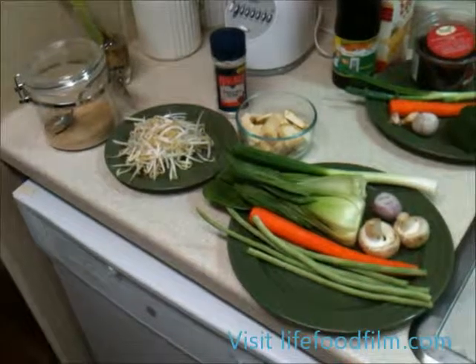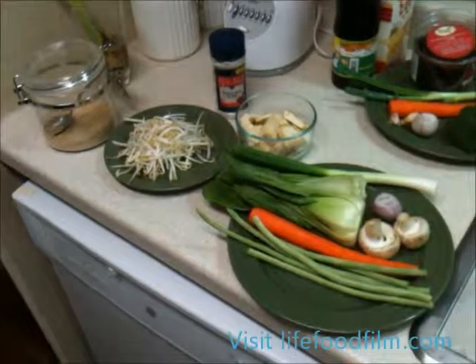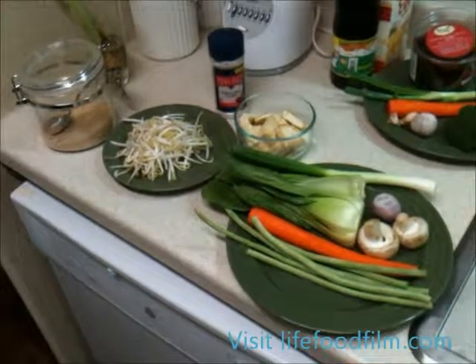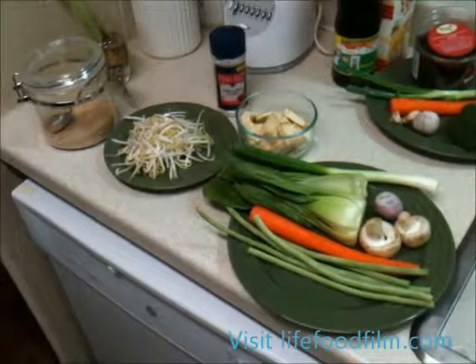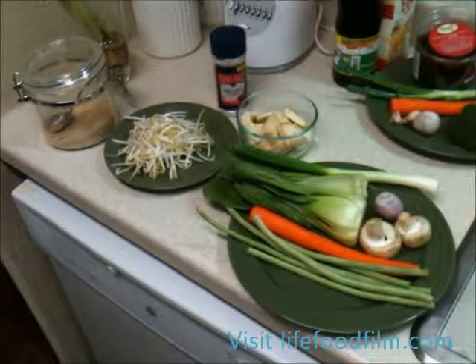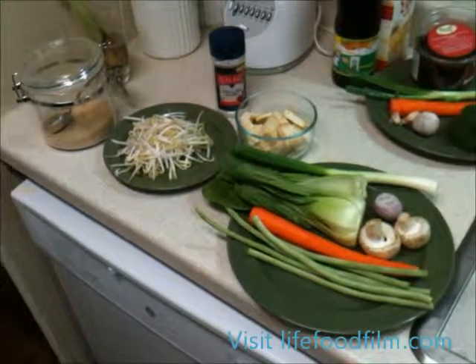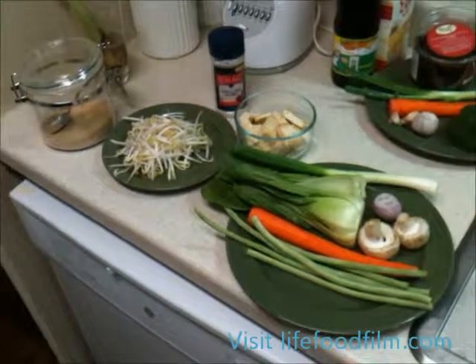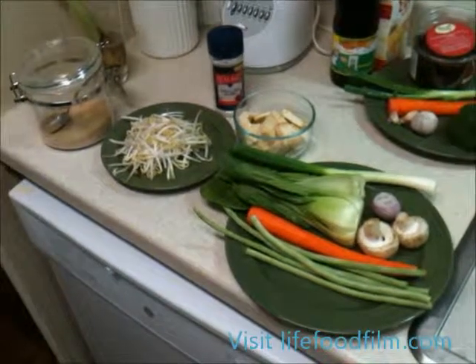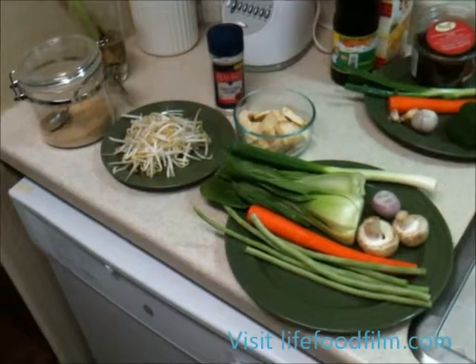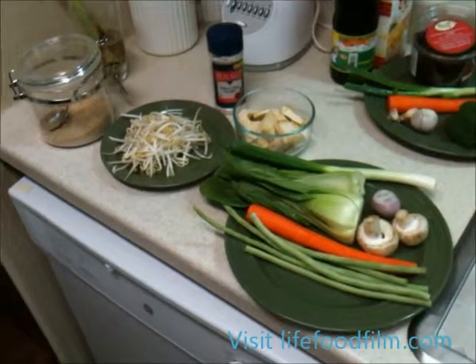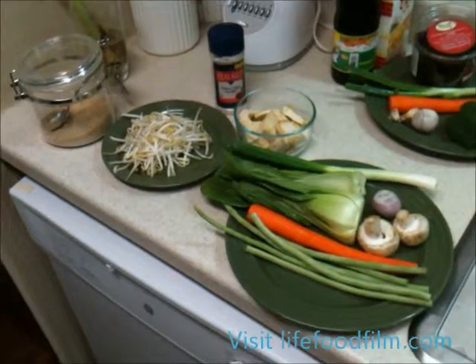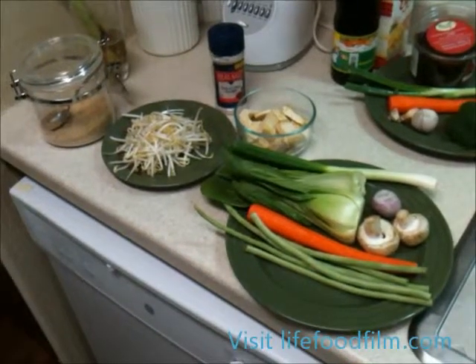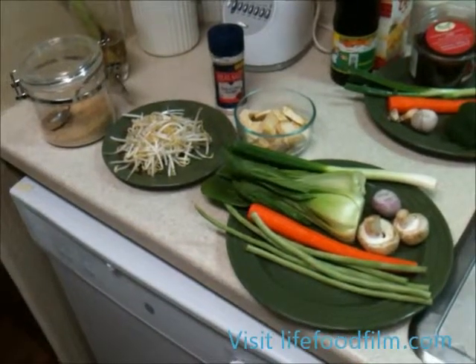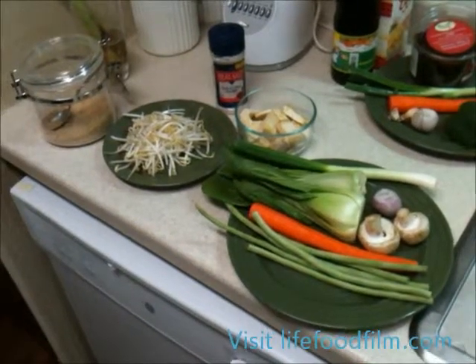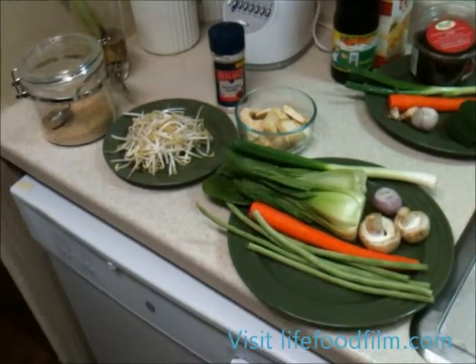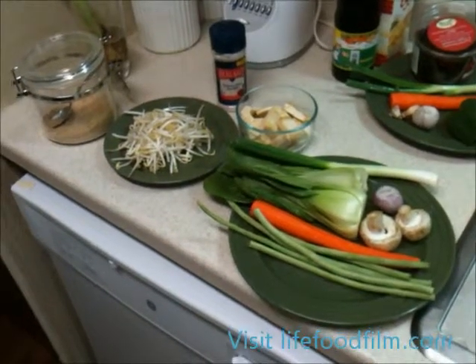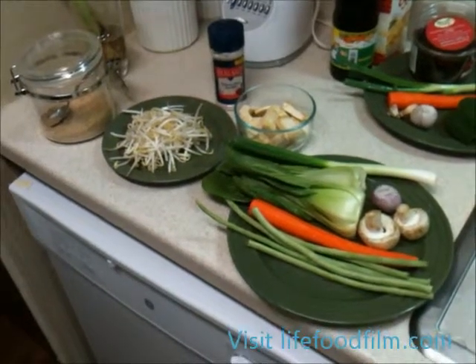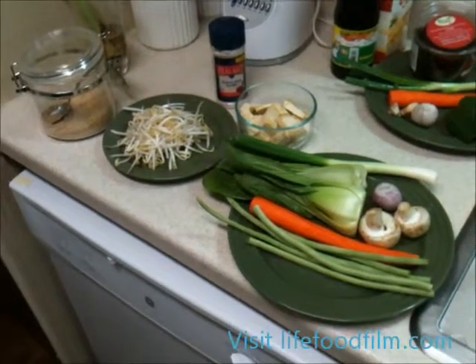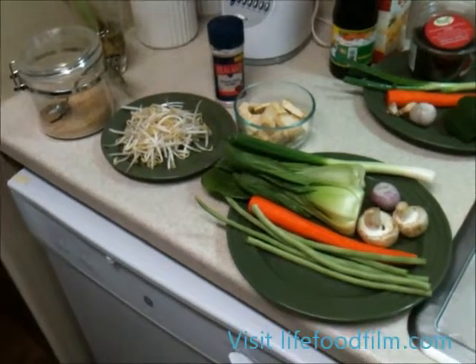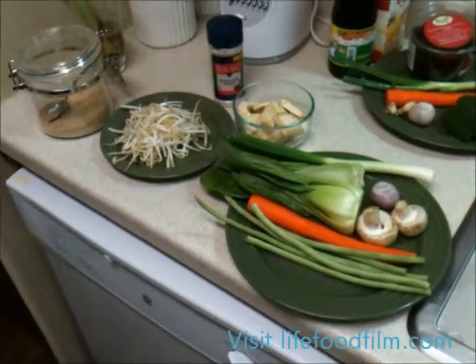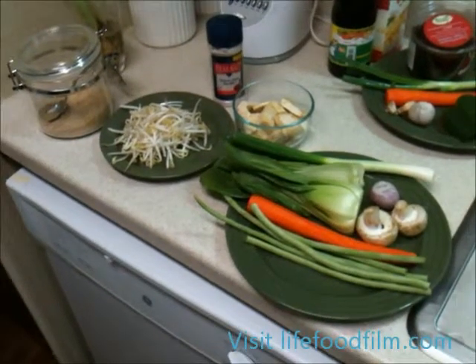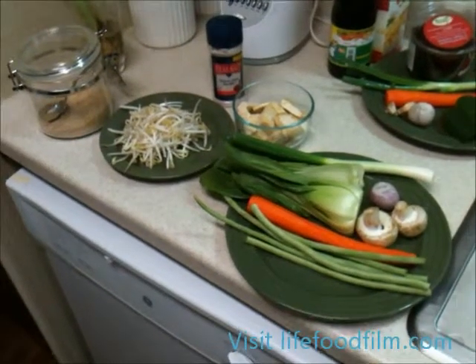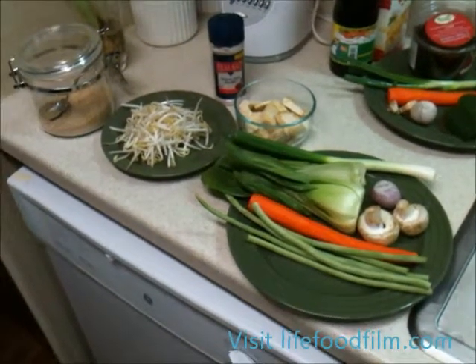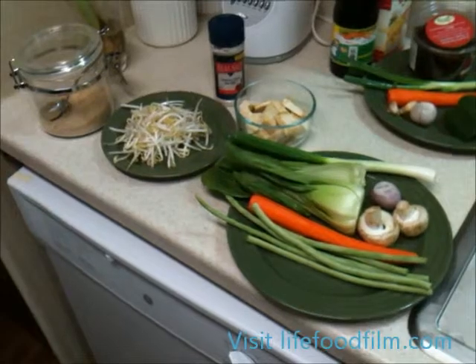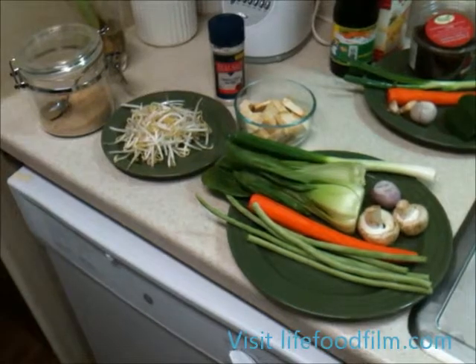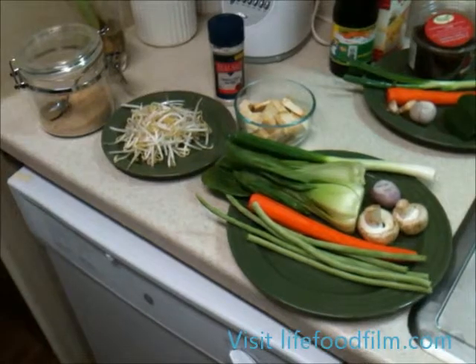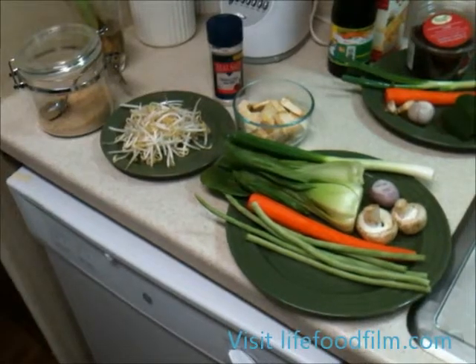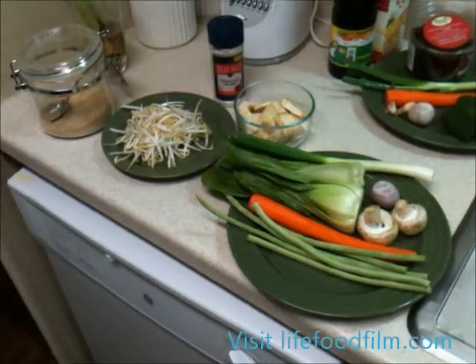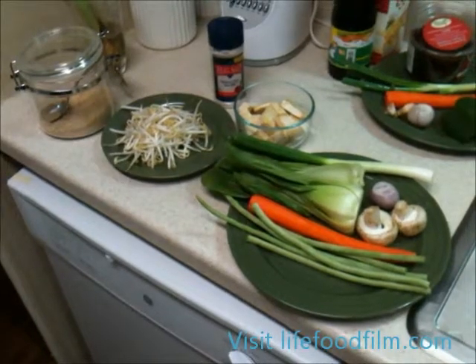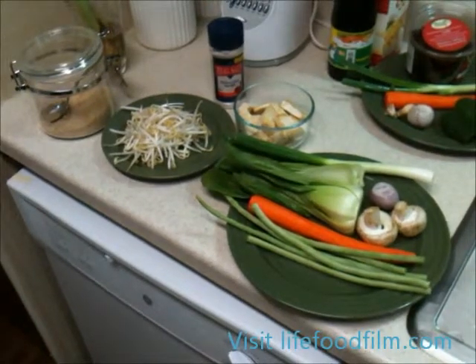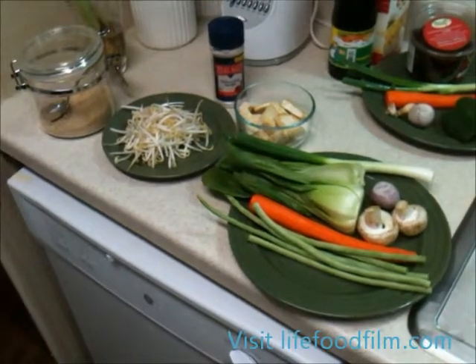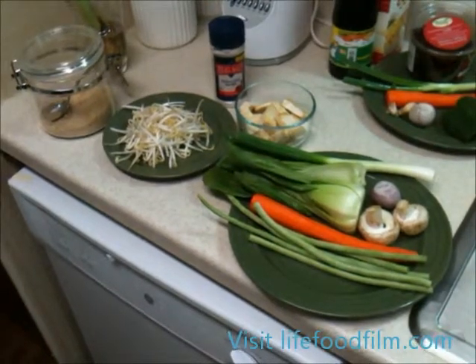Welcome to Live Food Film Channel. Today we're going to be making fried rice and spring rolls.